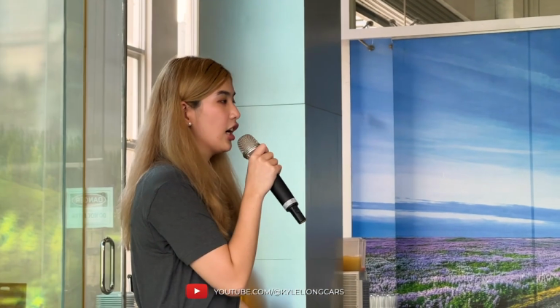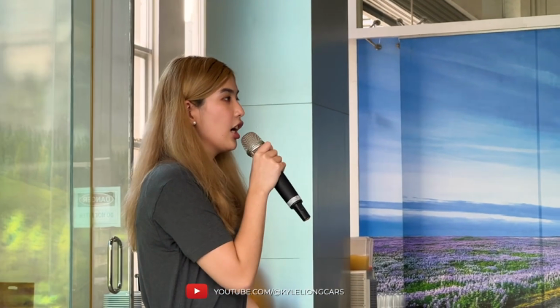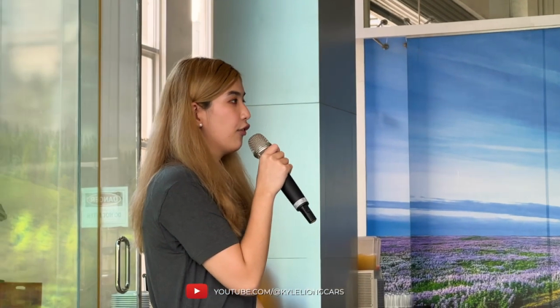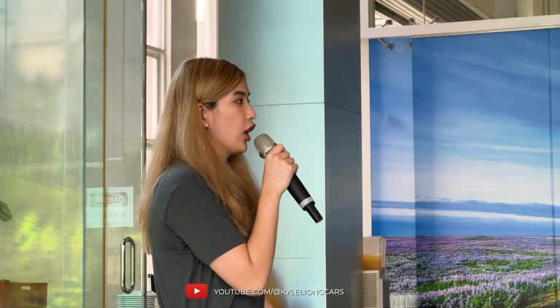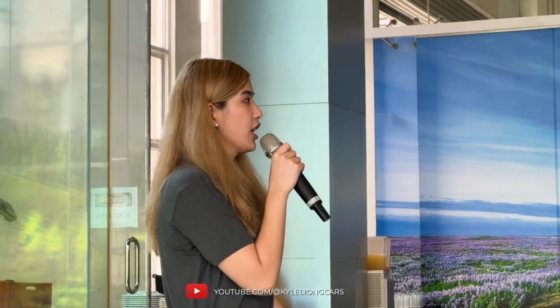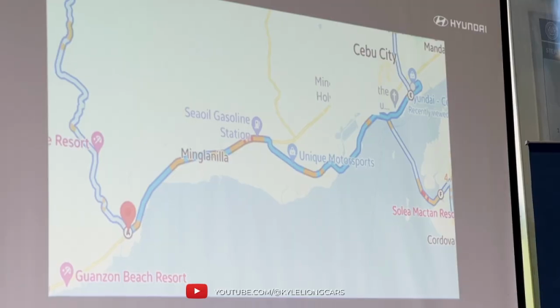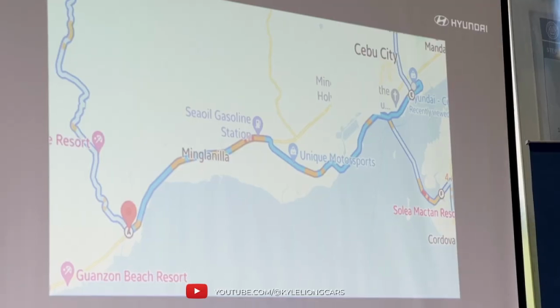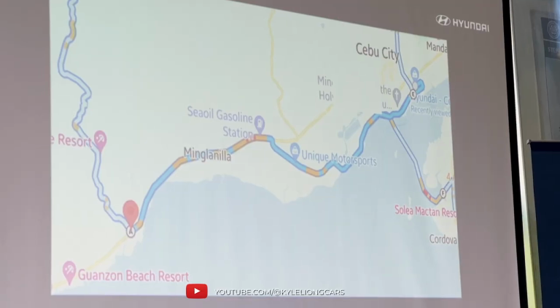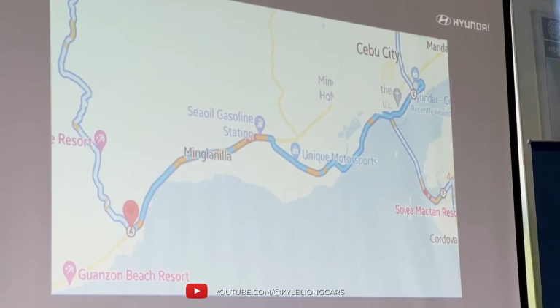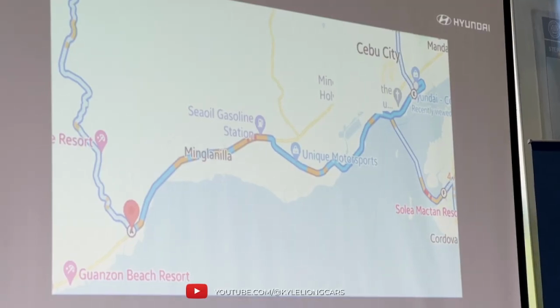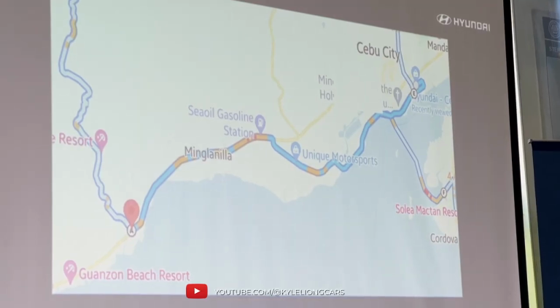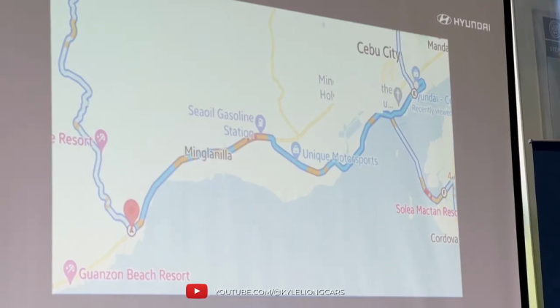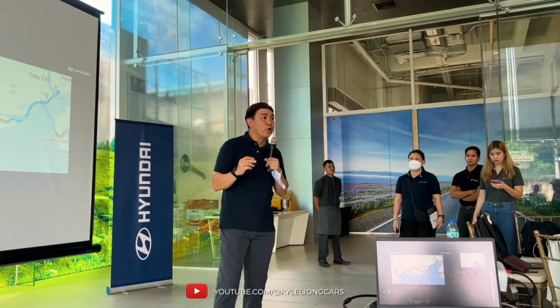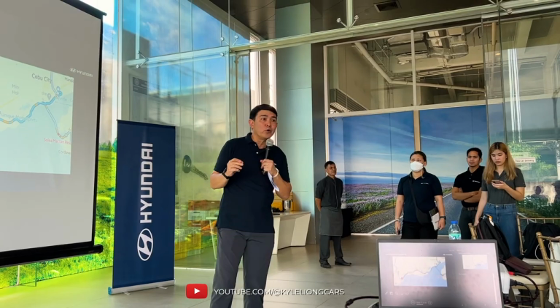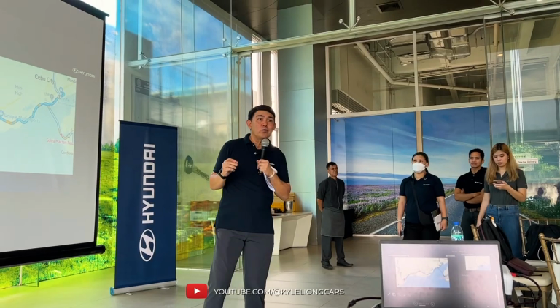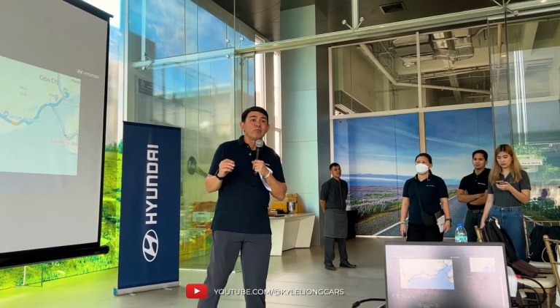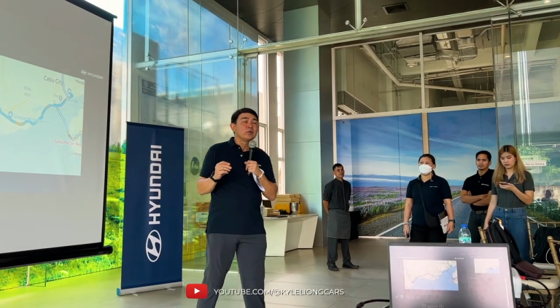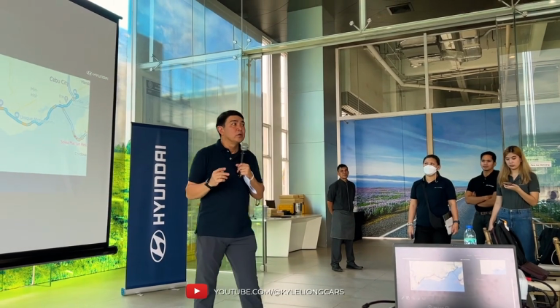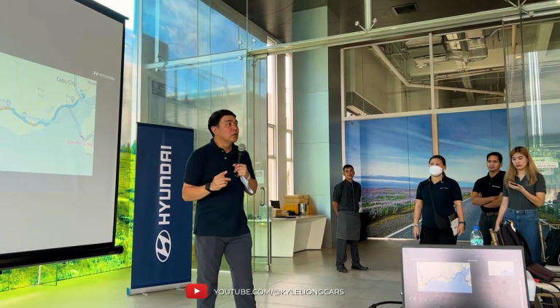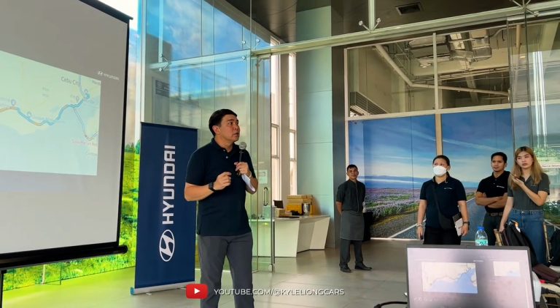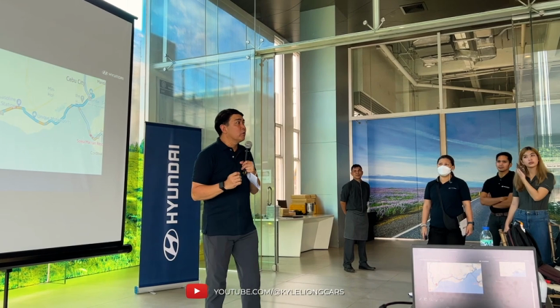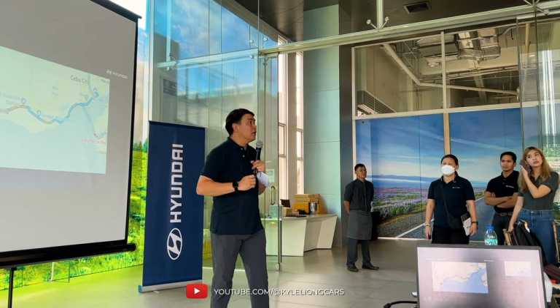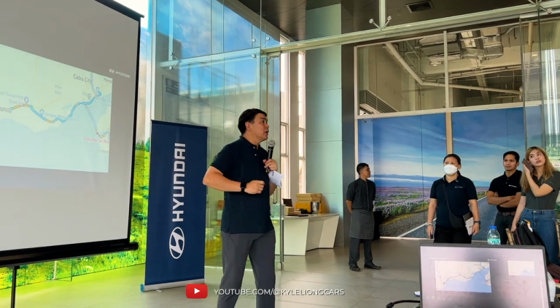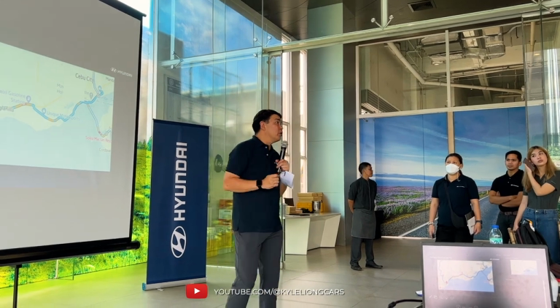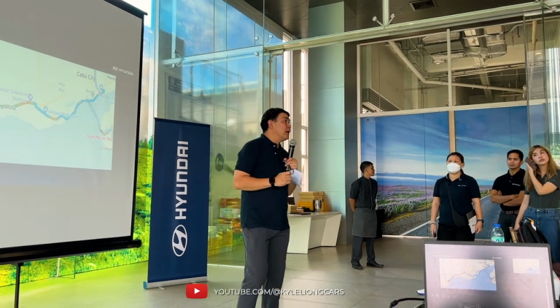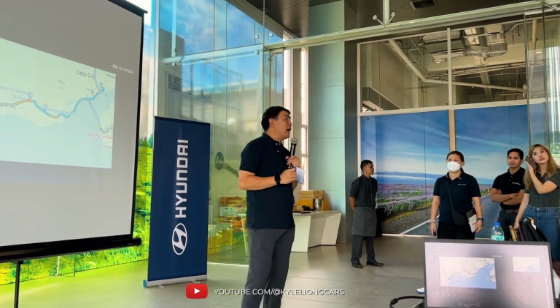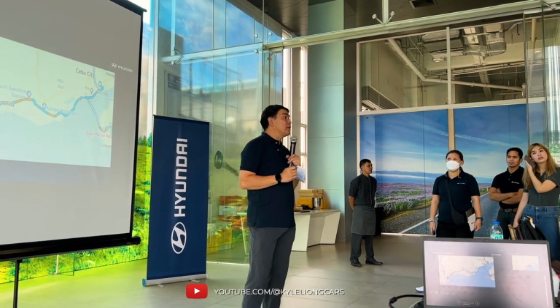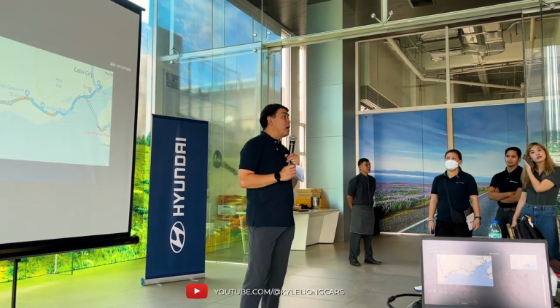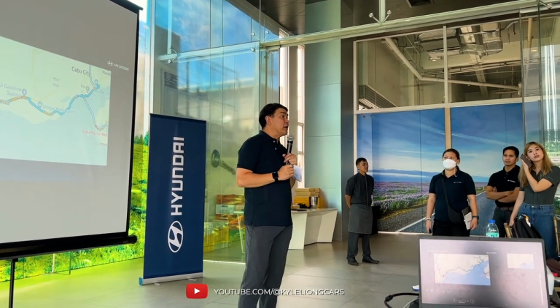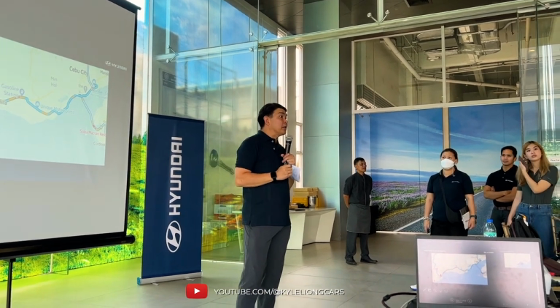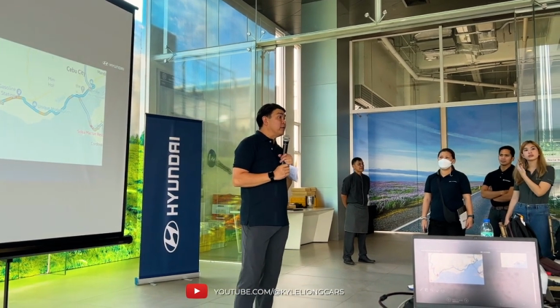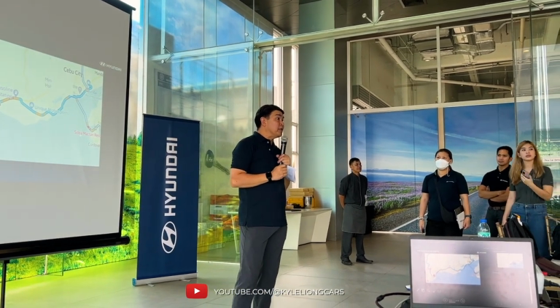So today we will be doing the motorcade. Tomorrow there will be island hopping activities.